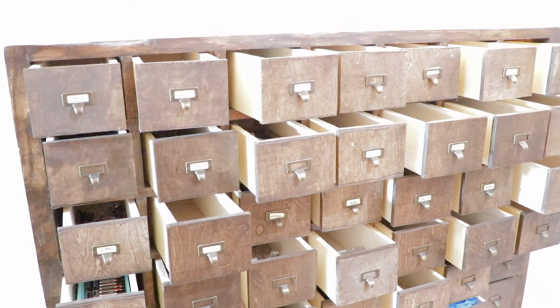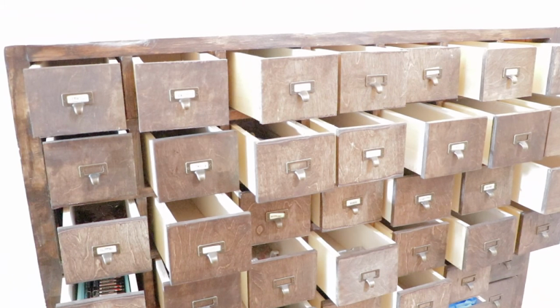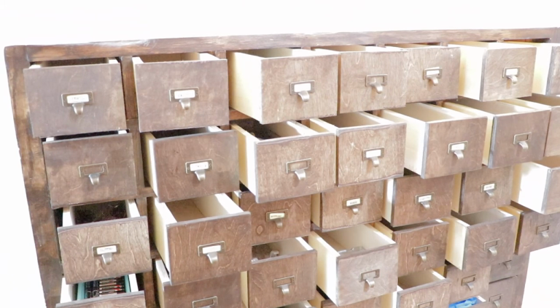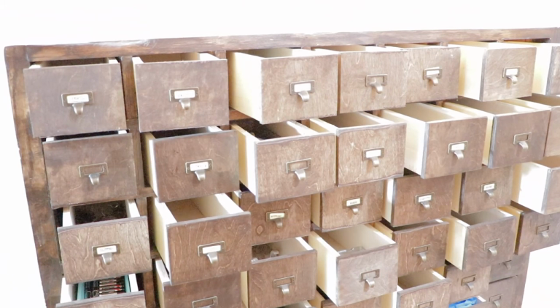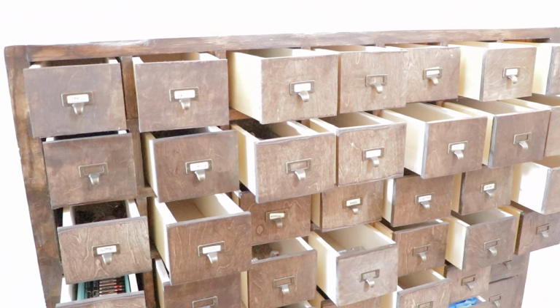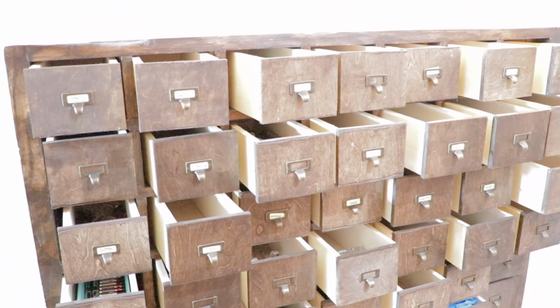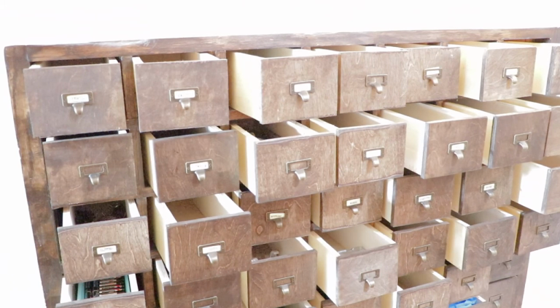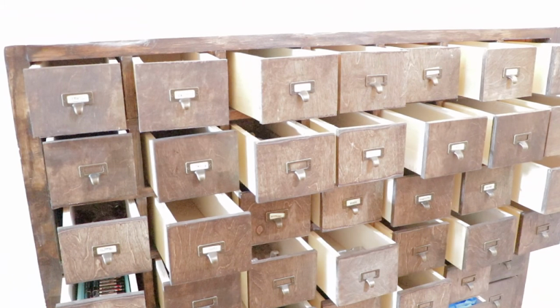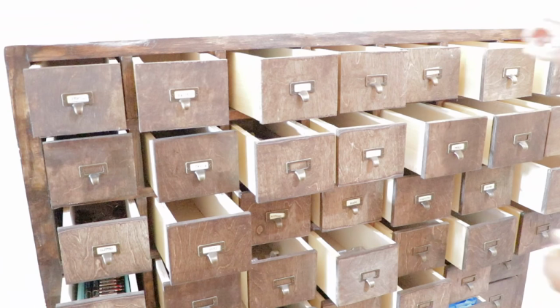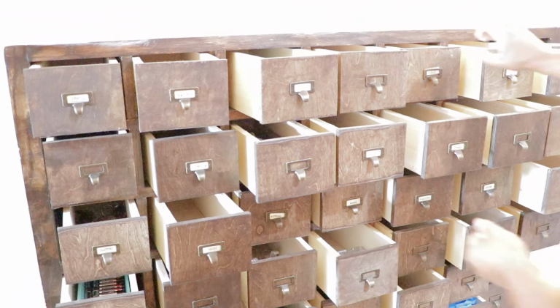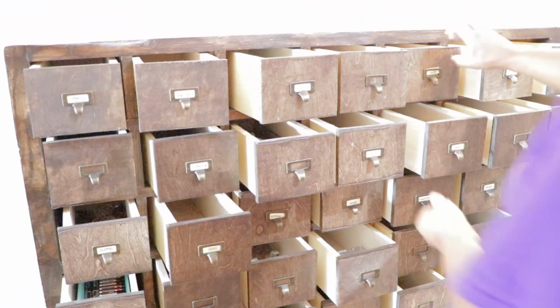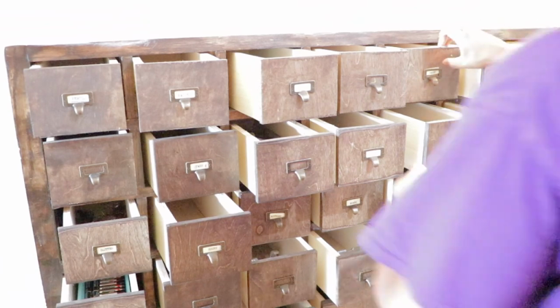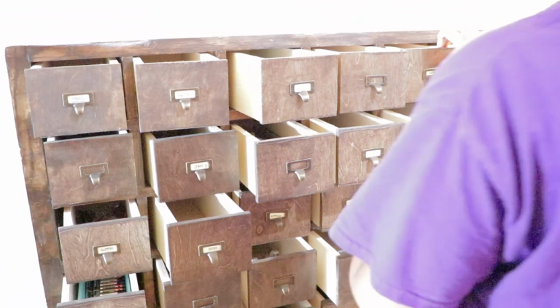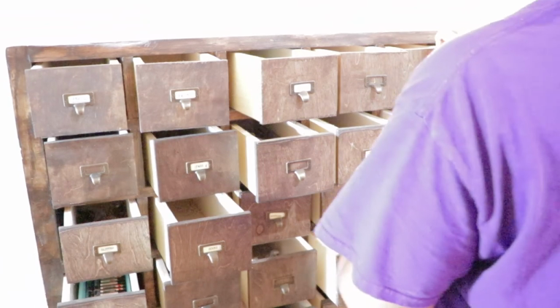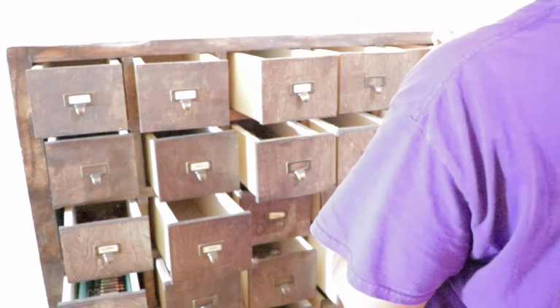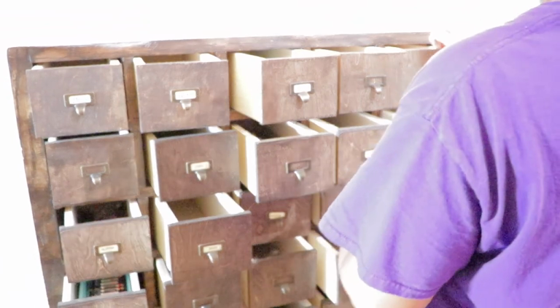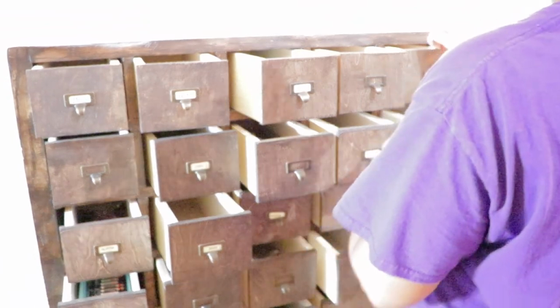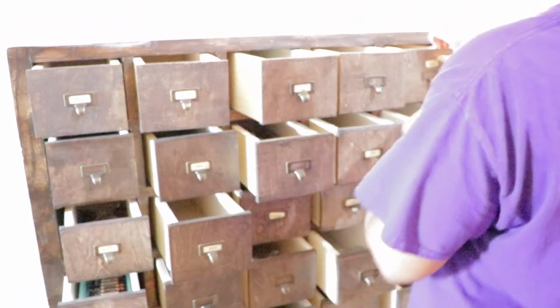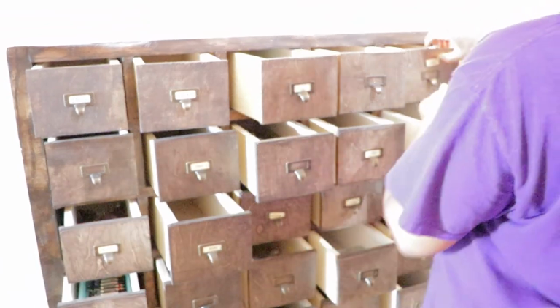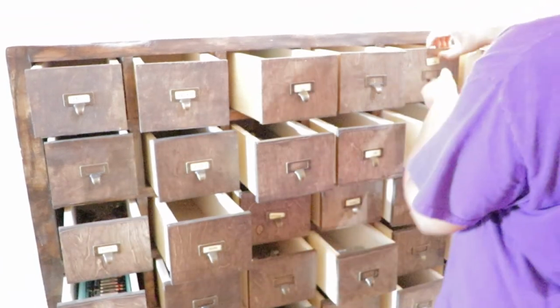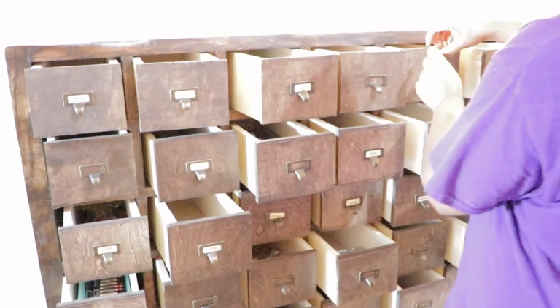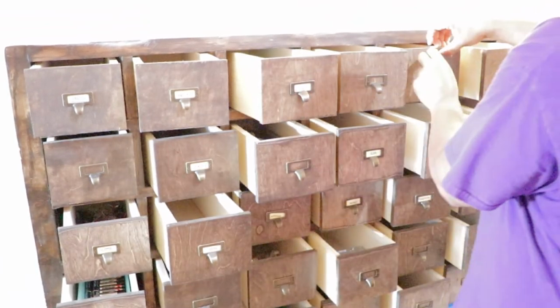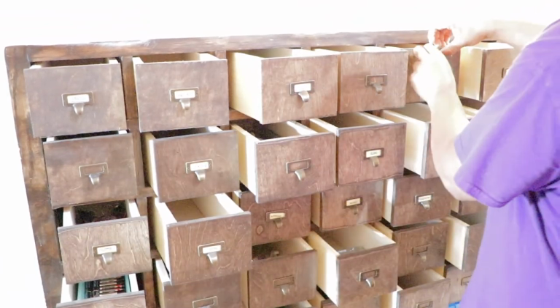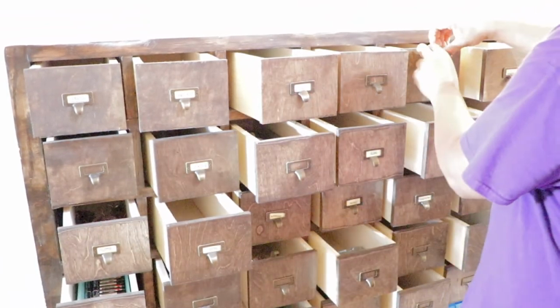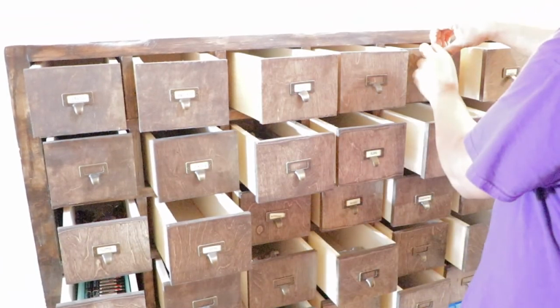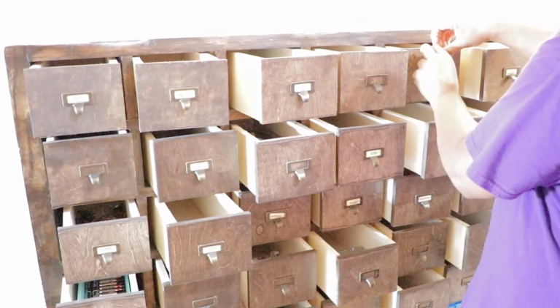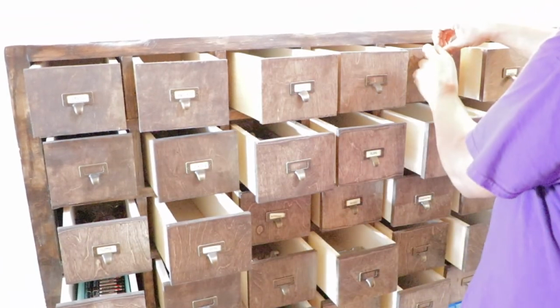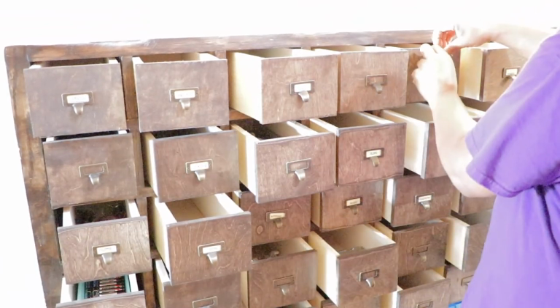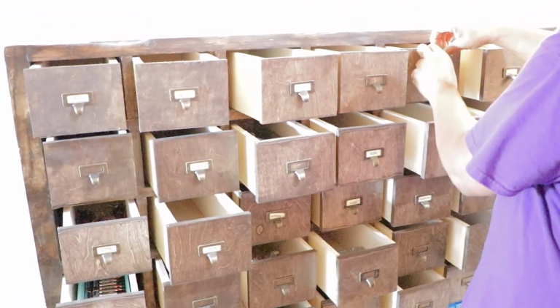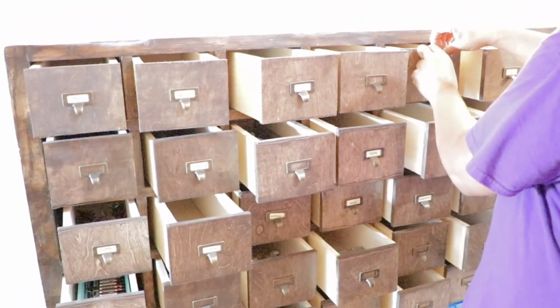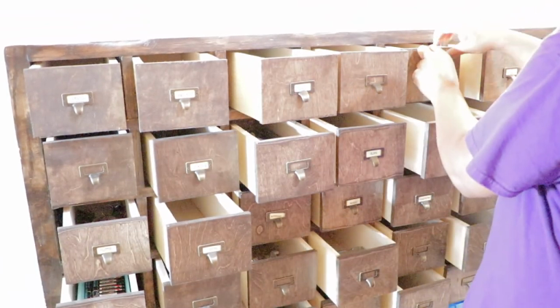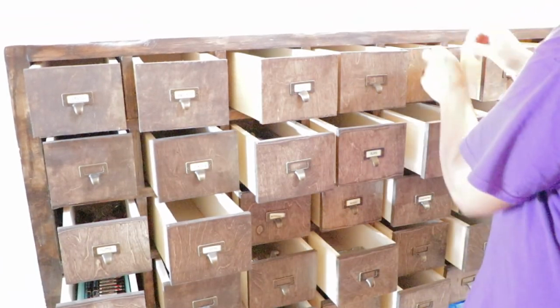The next step is to remove all the existing labels and replace them with new ones.